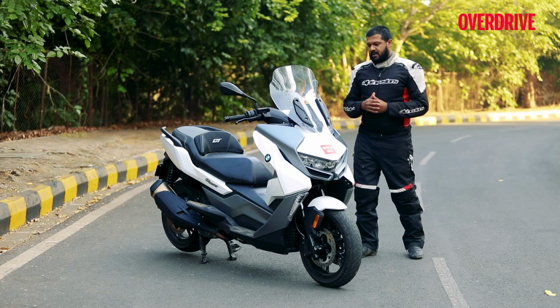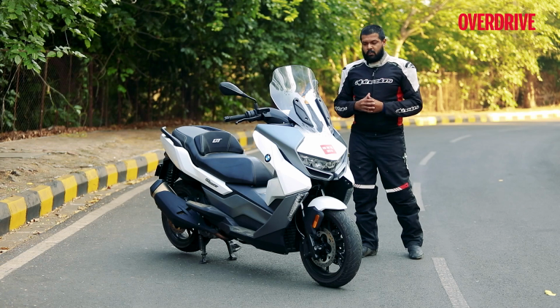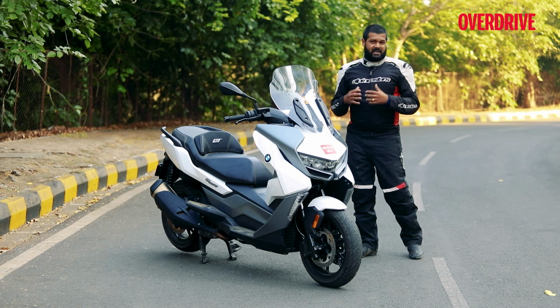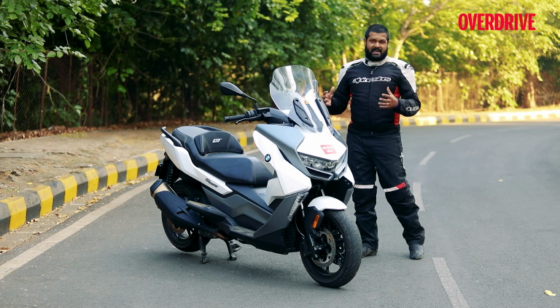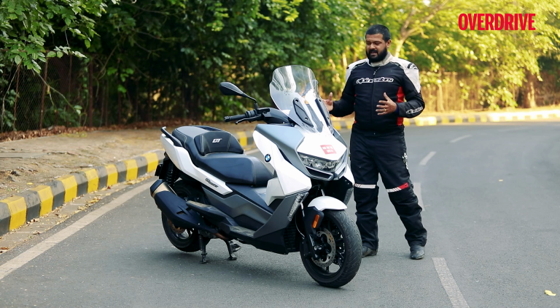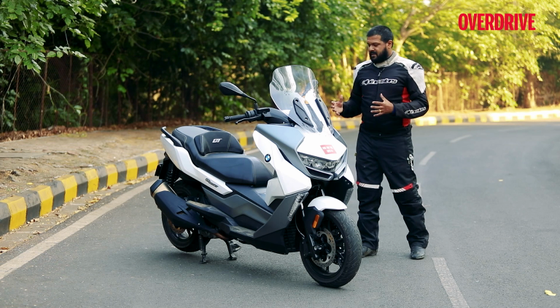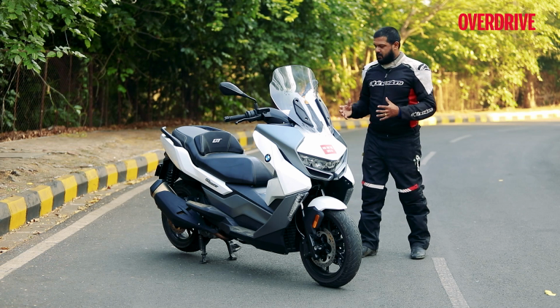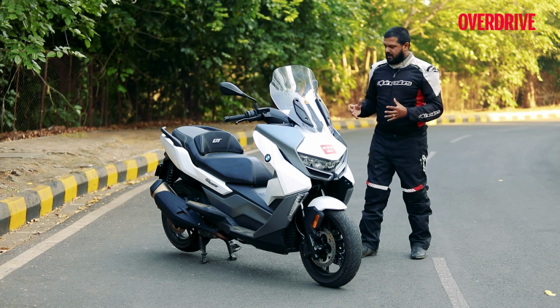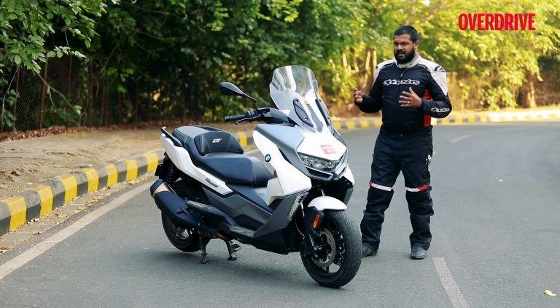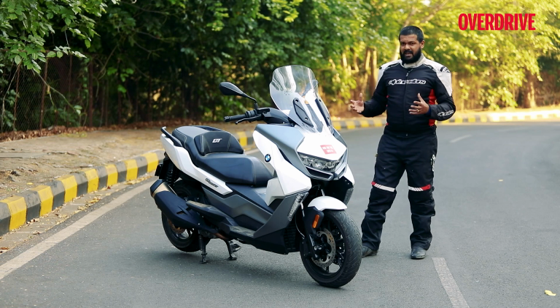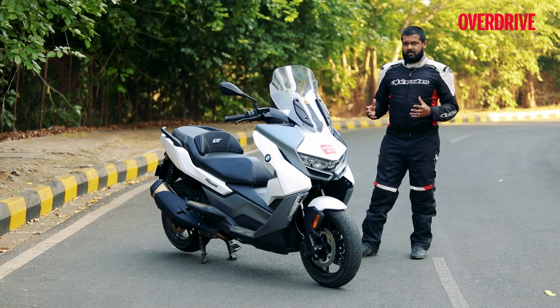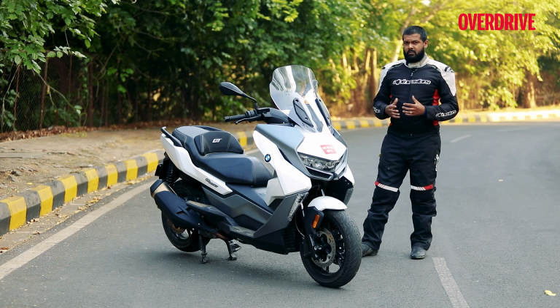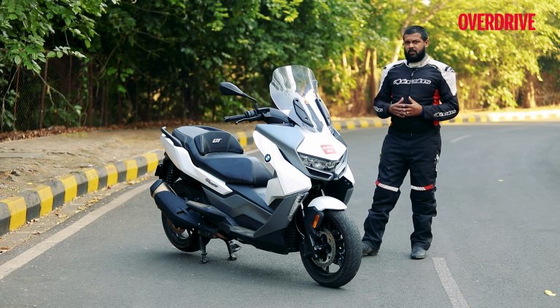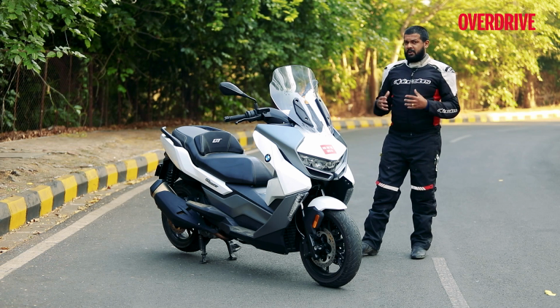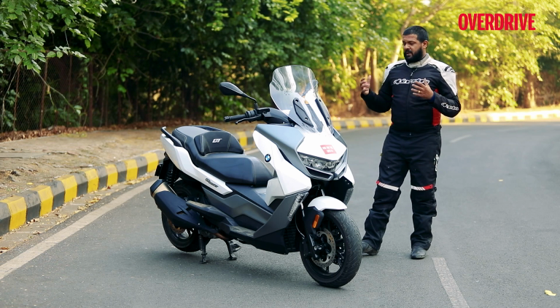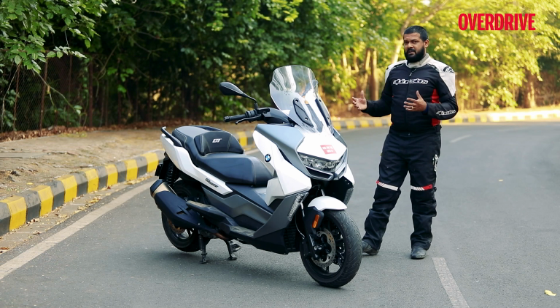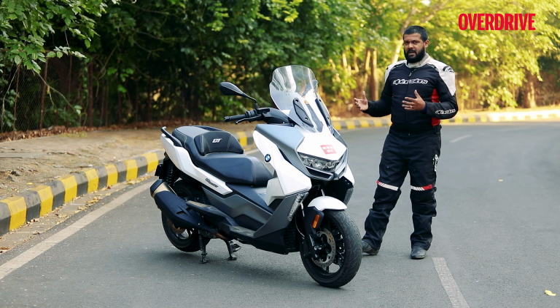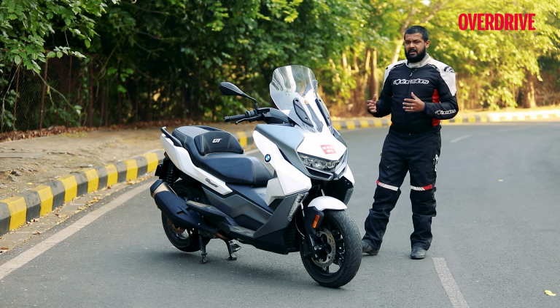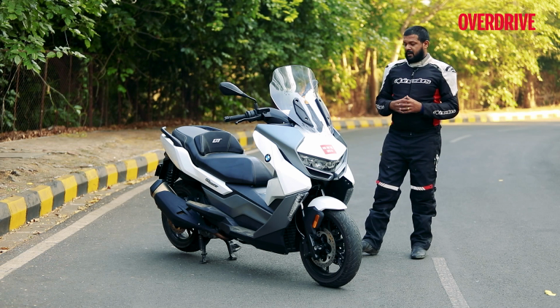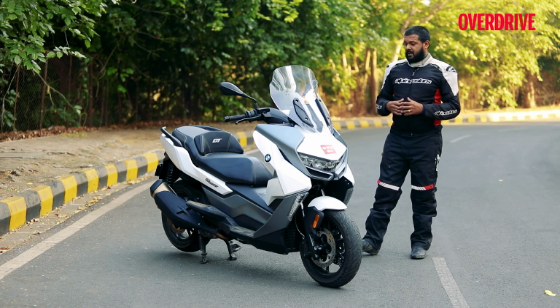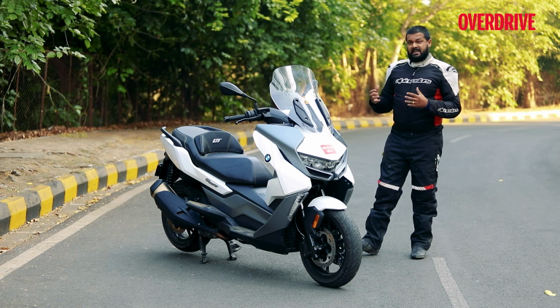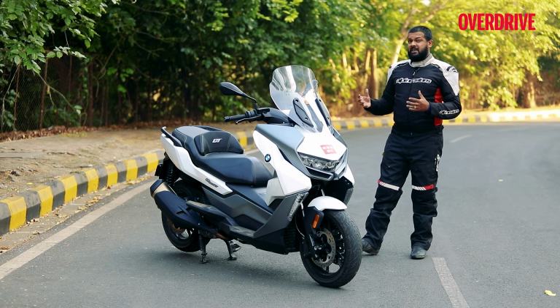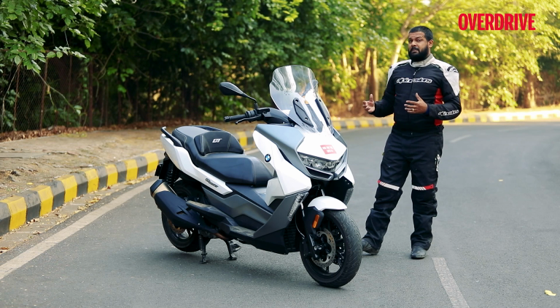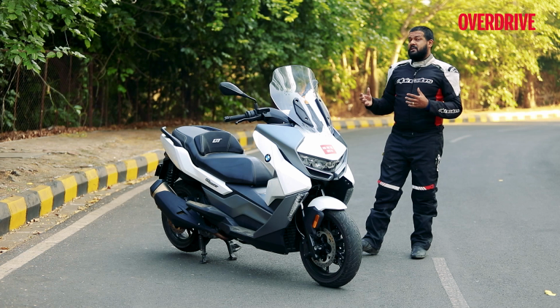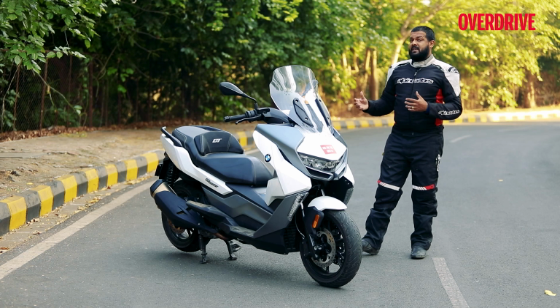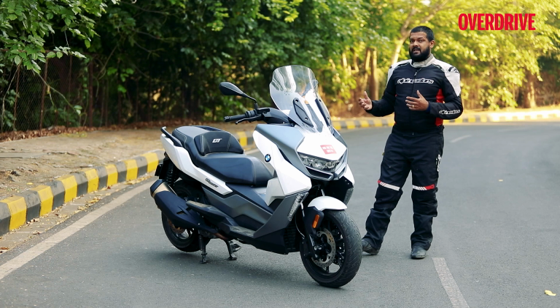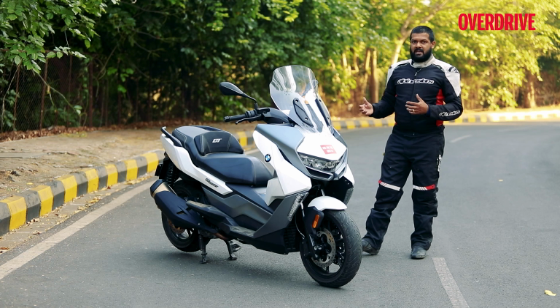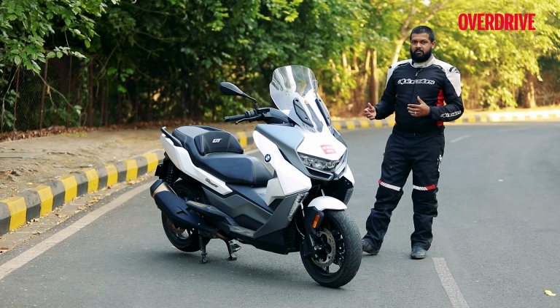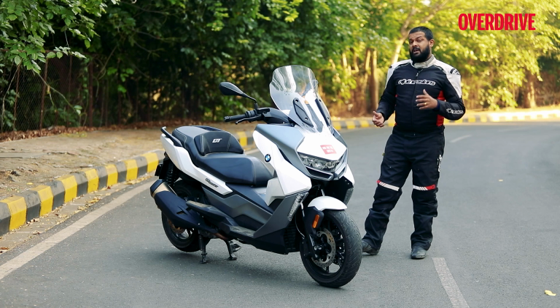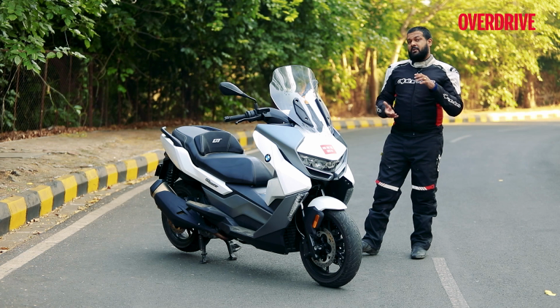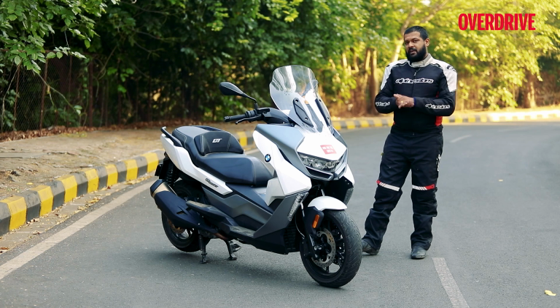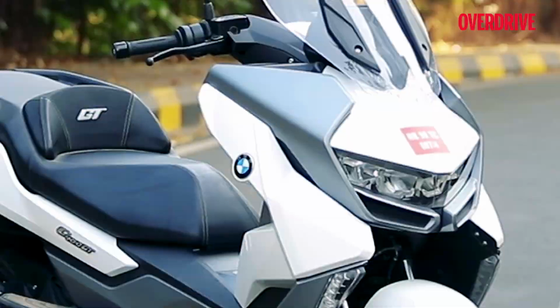Now what exactly does this scooter entail? What all do you get for that money? Does it even live up to the GT in its name? We are about to find out.